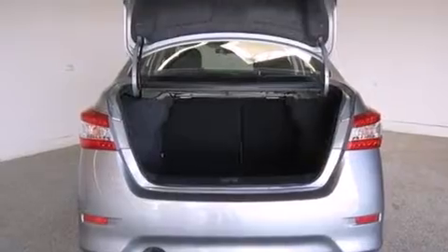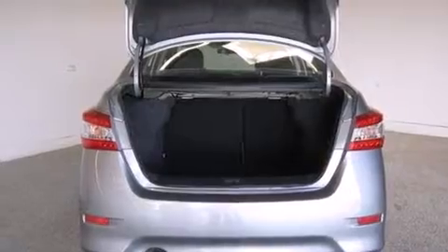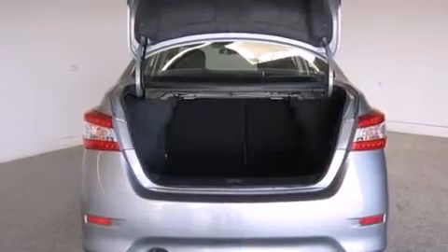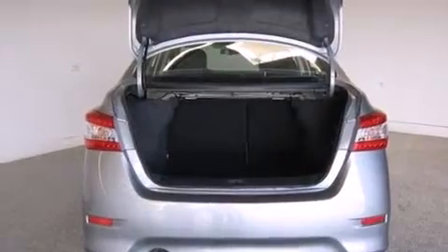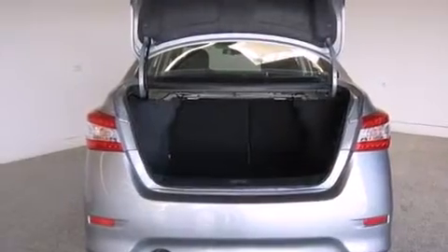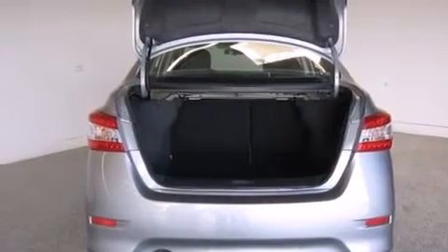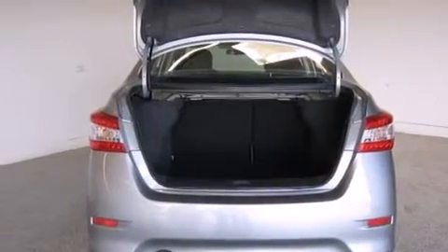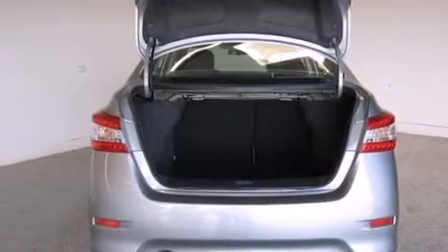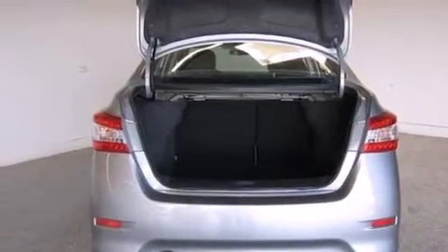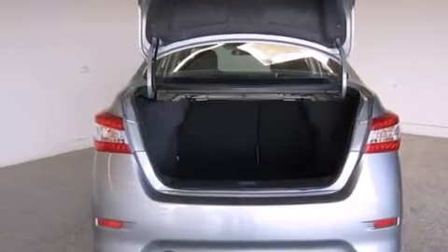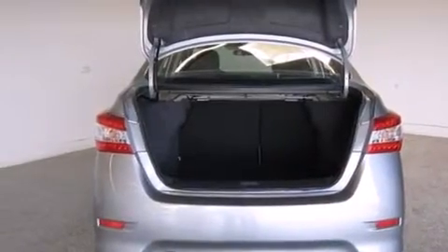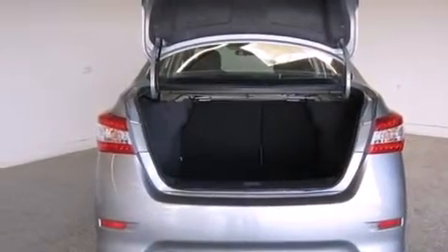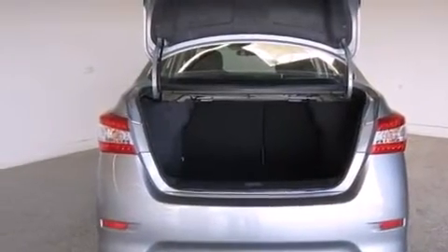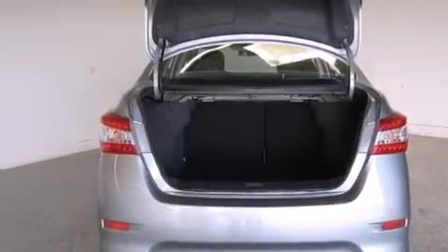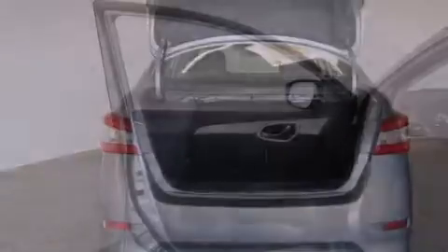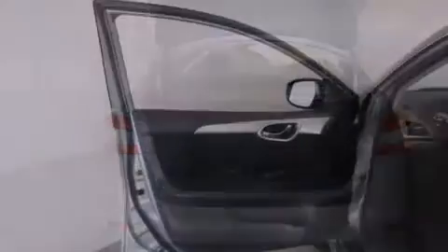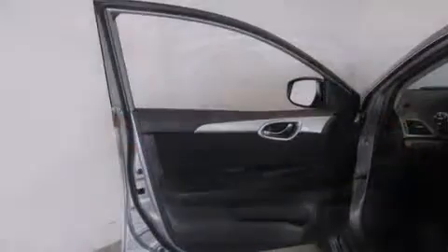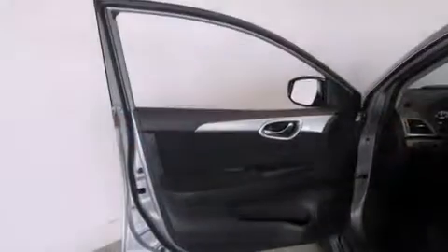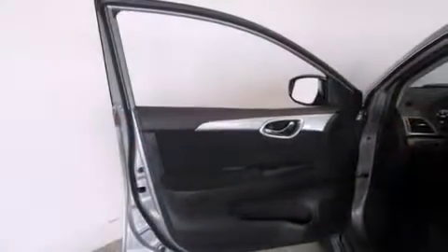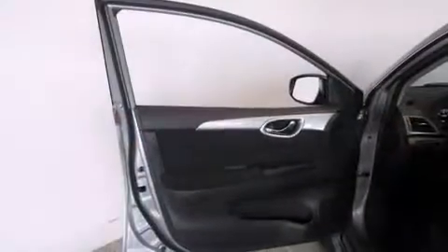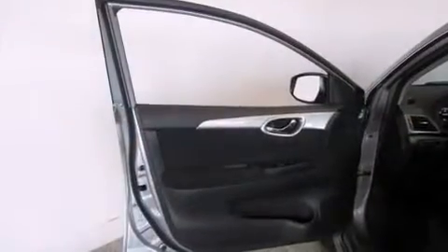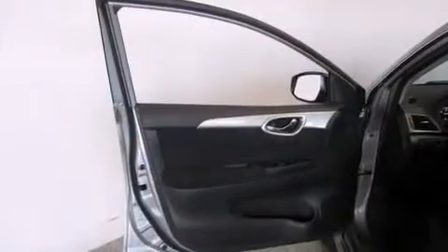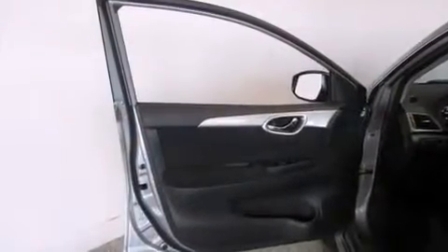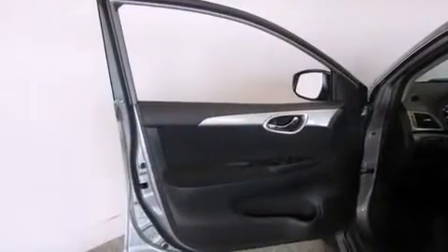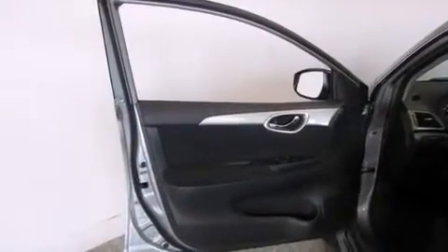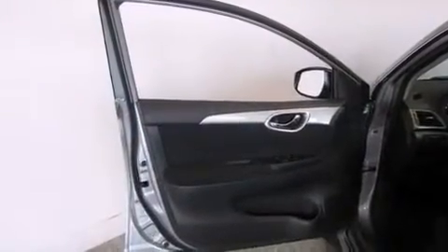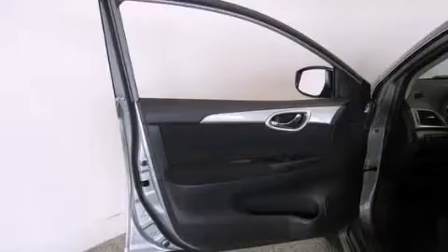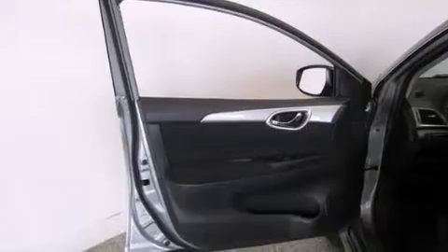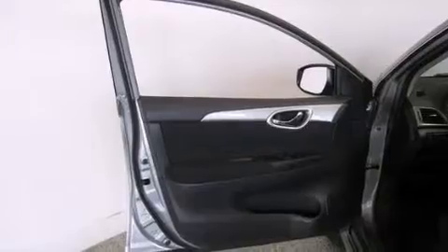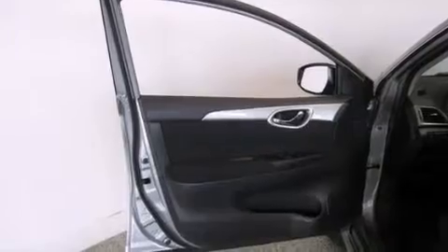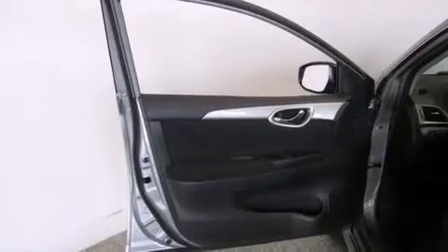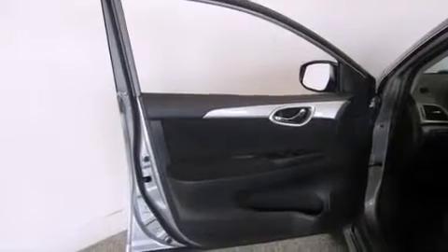Rear seat child-proof door locks, air conditioning, a pass-through rear seat, and aluminum wheels.